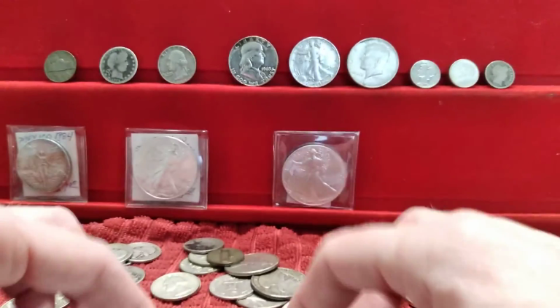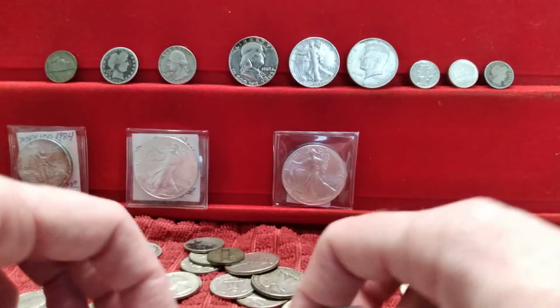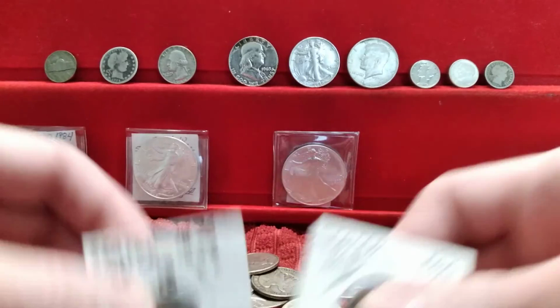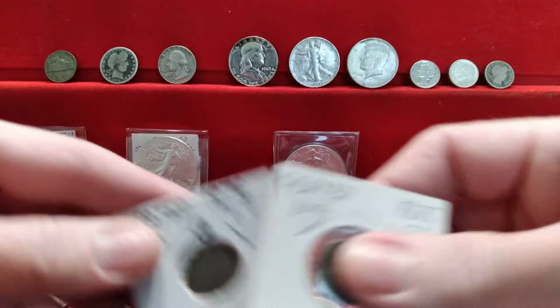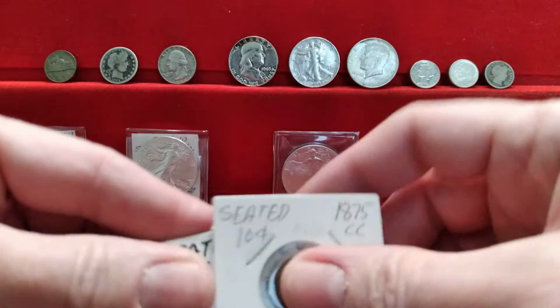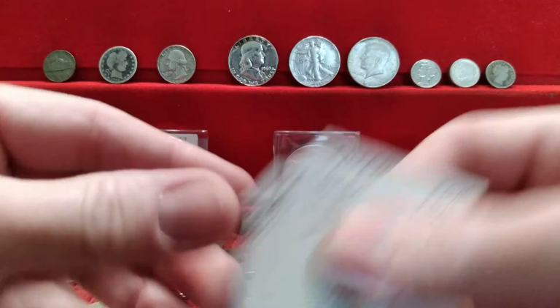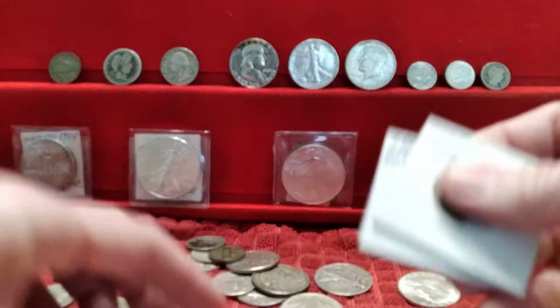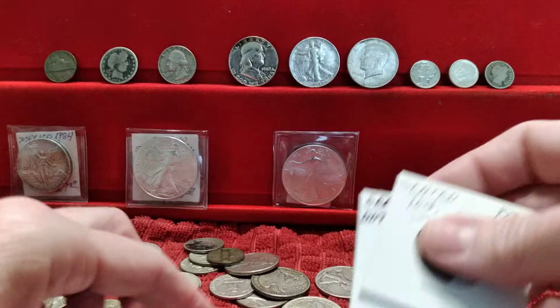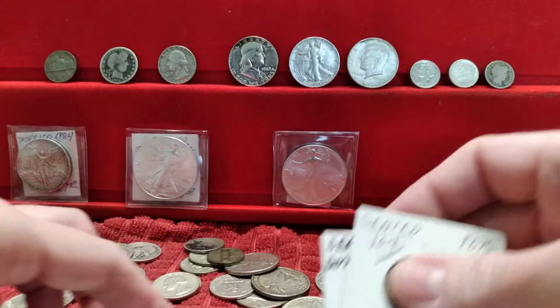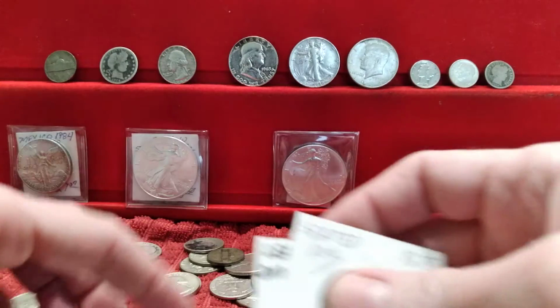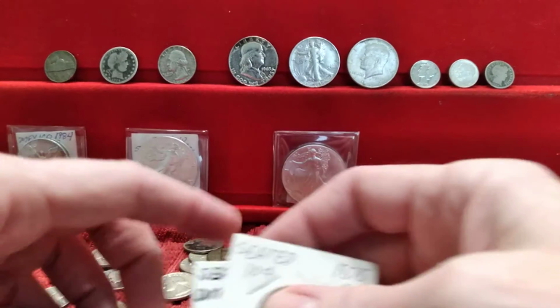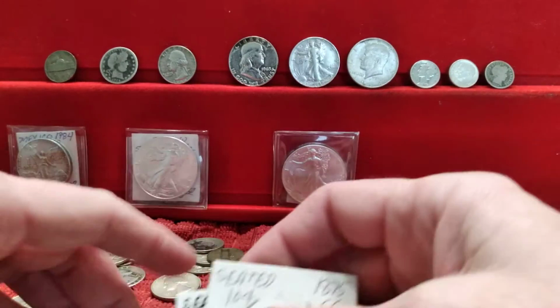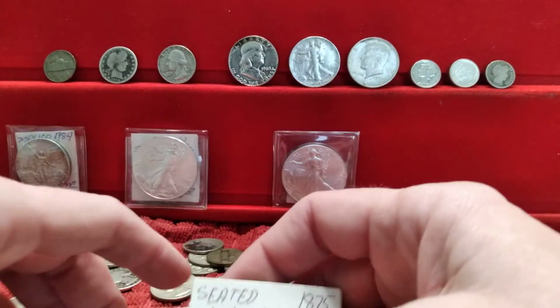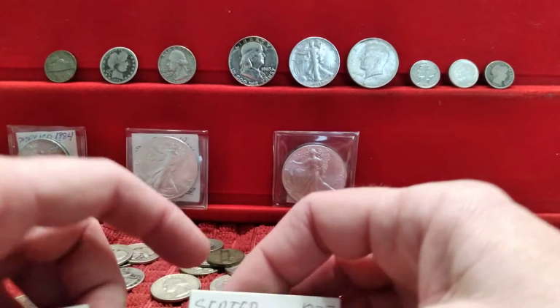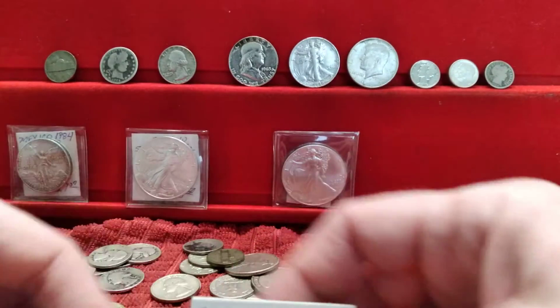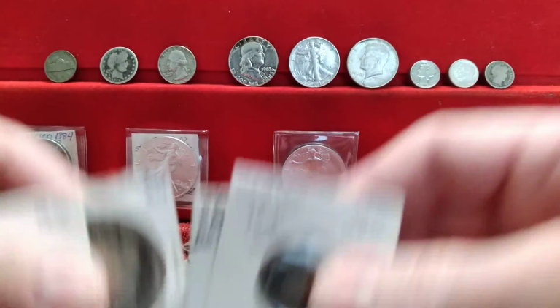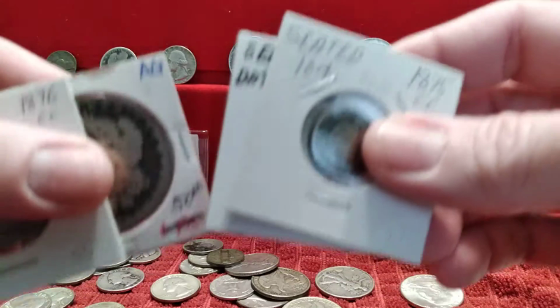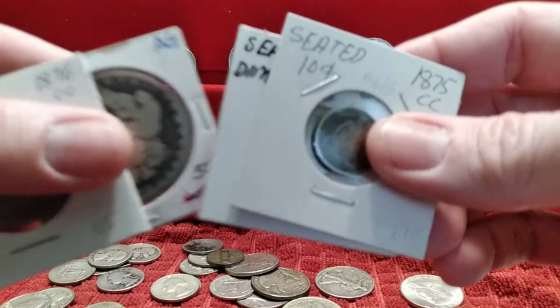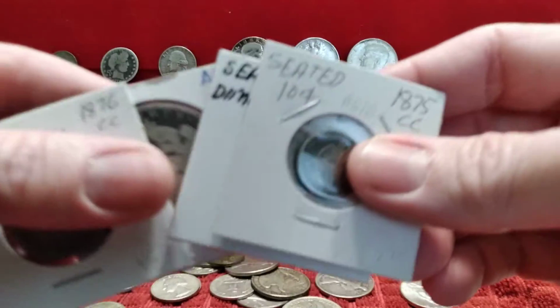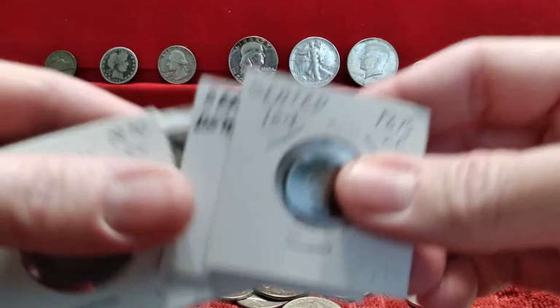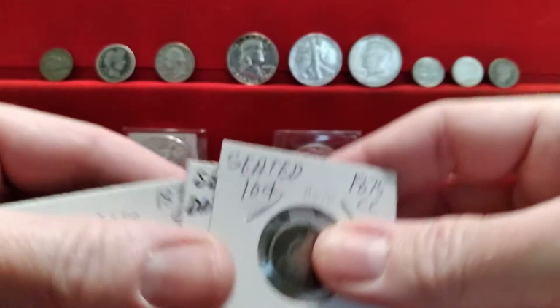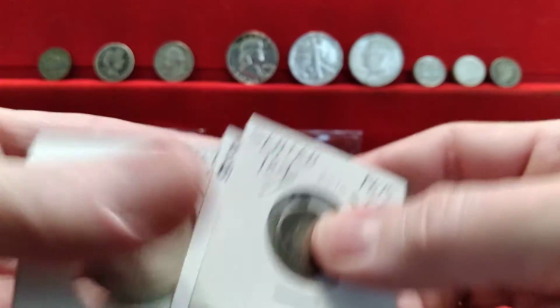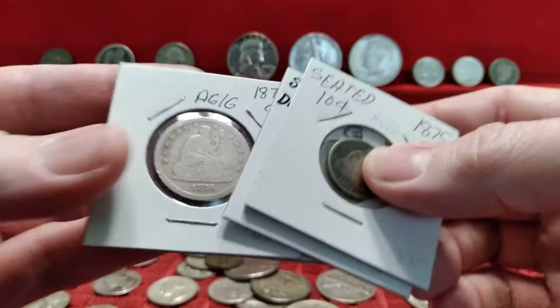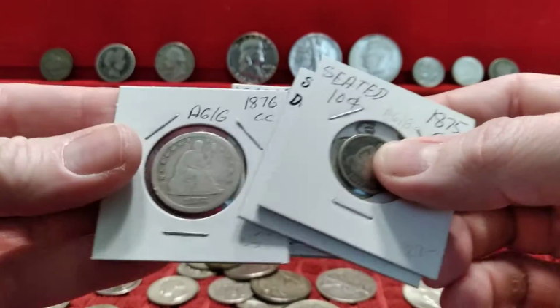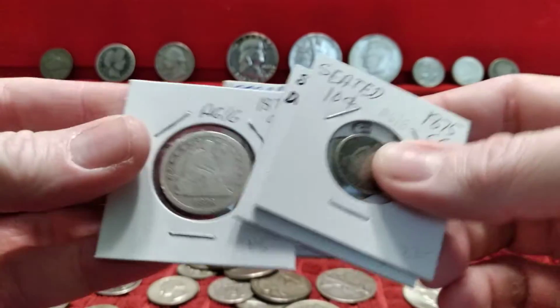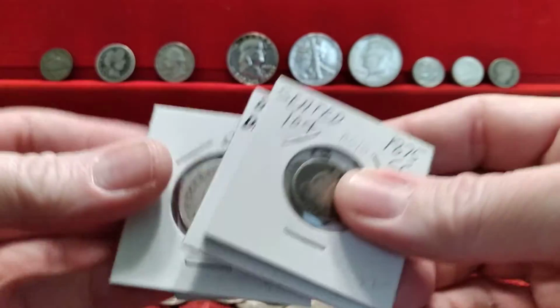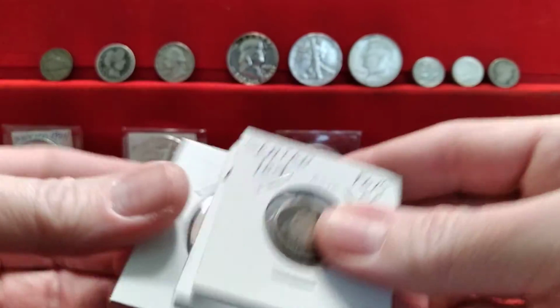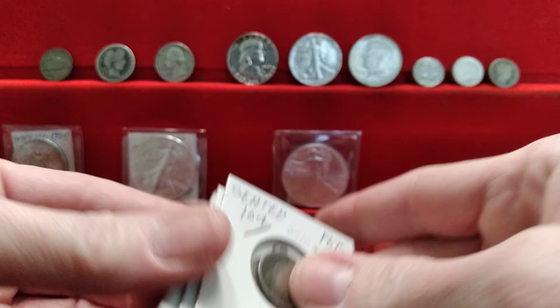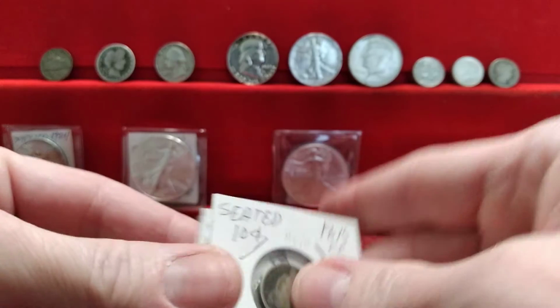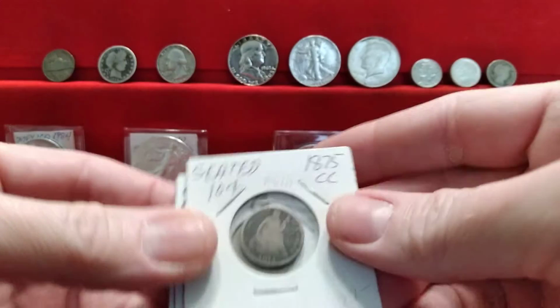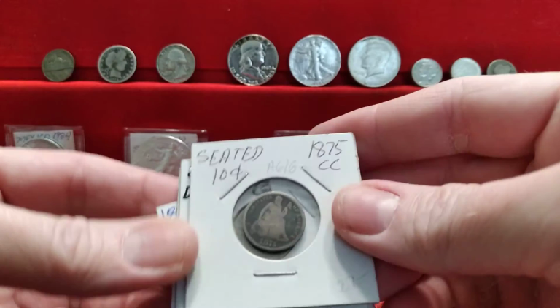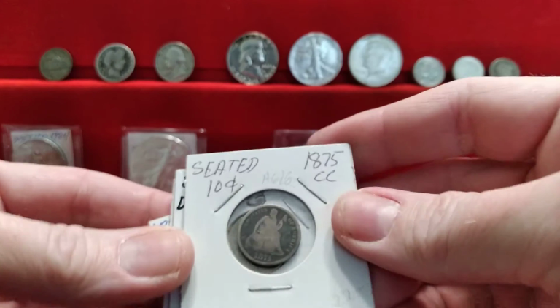I added to my Carson City collection — there are four of them now. I'm kind of happy about that.